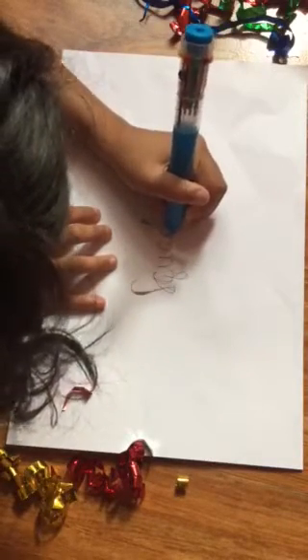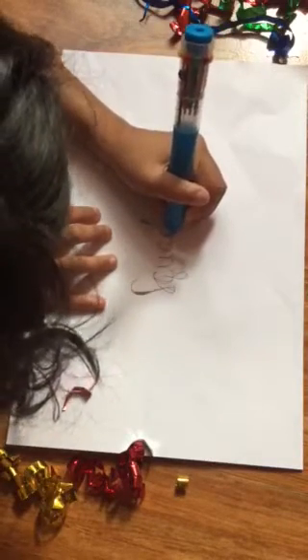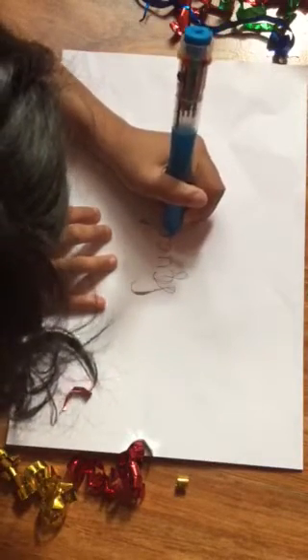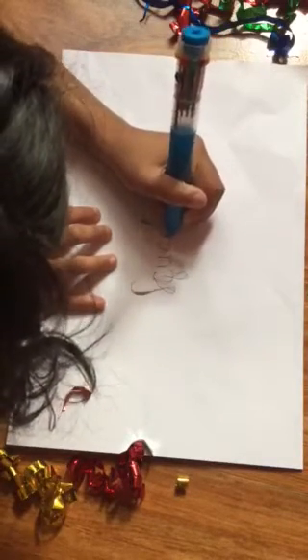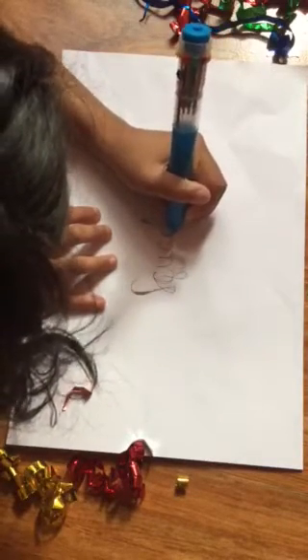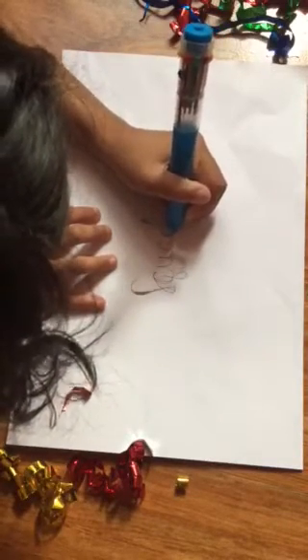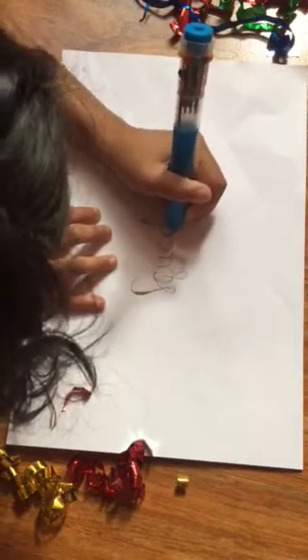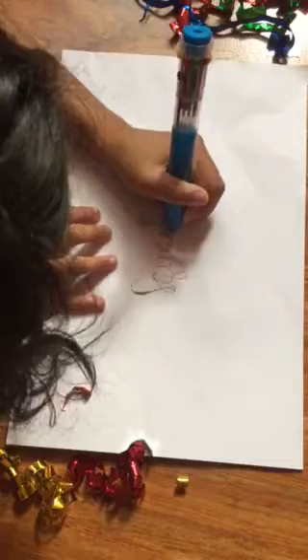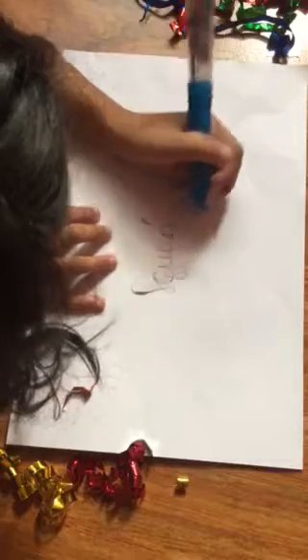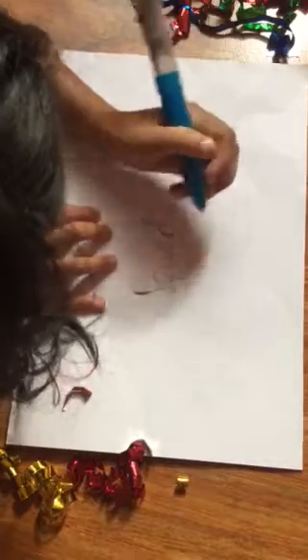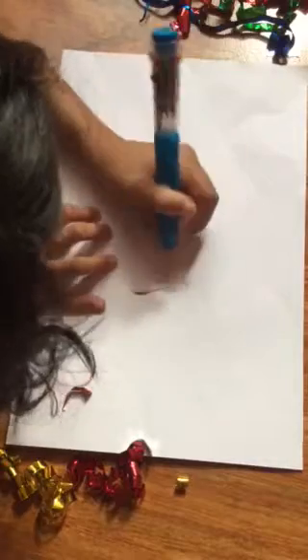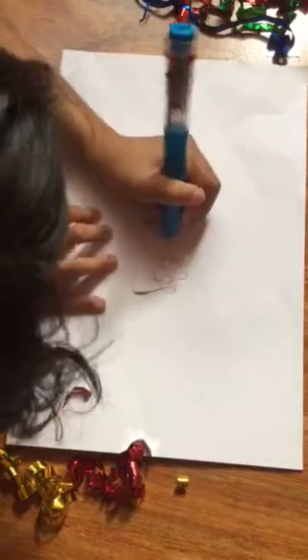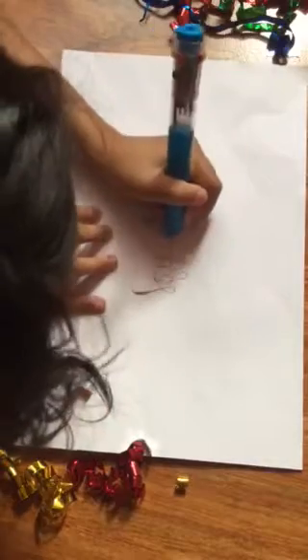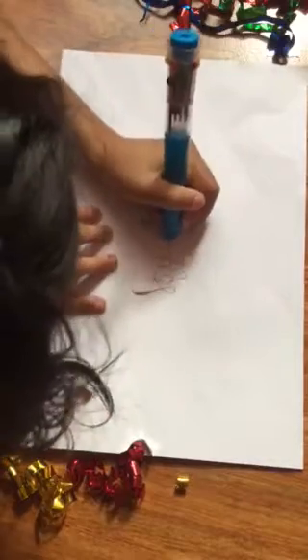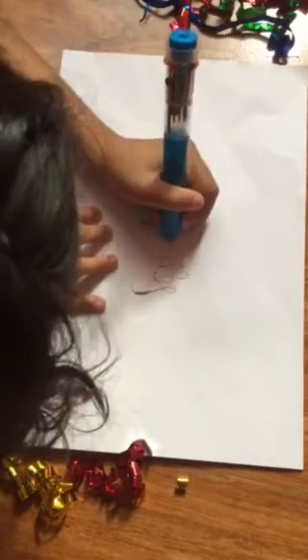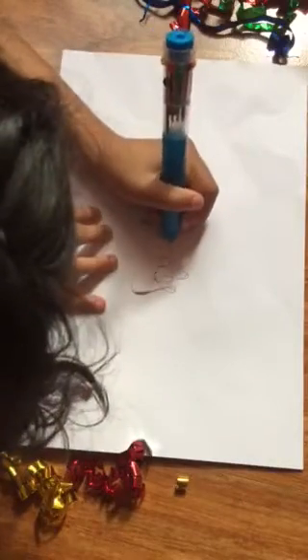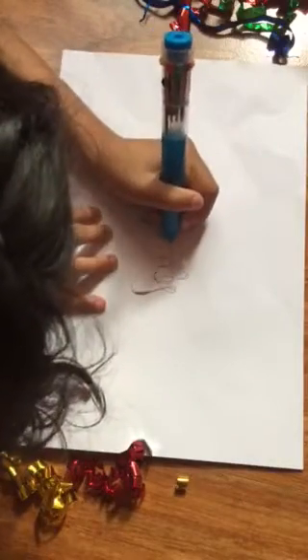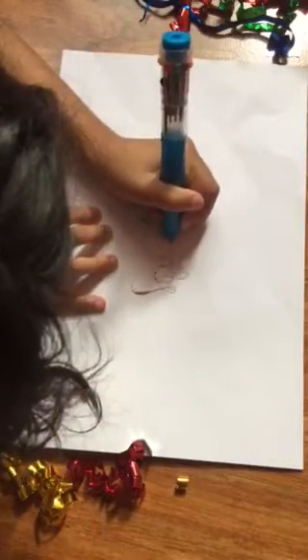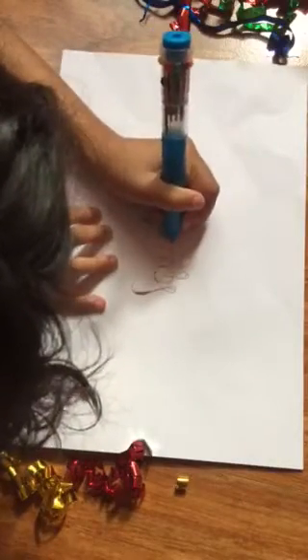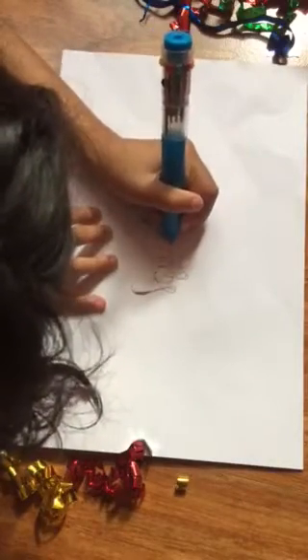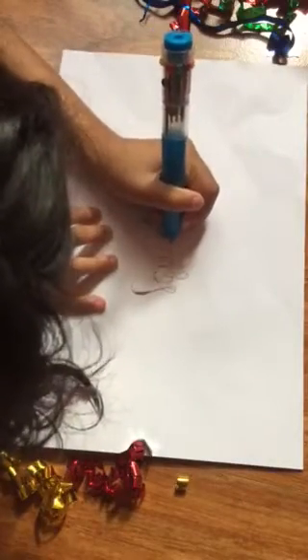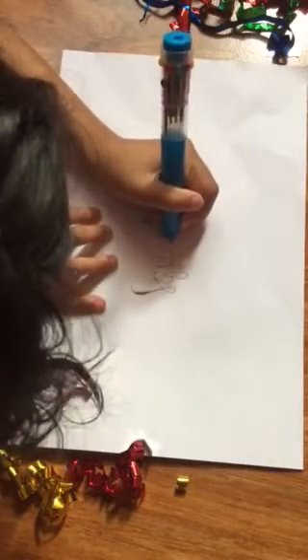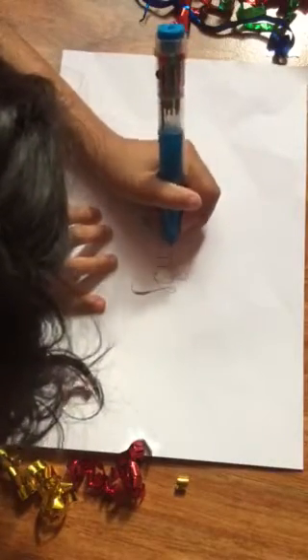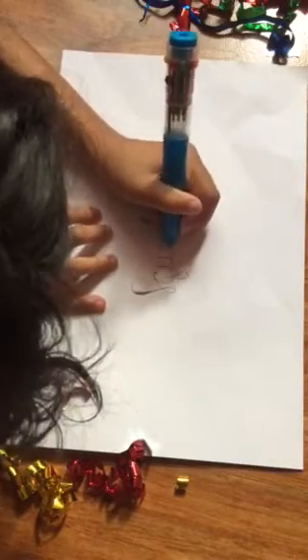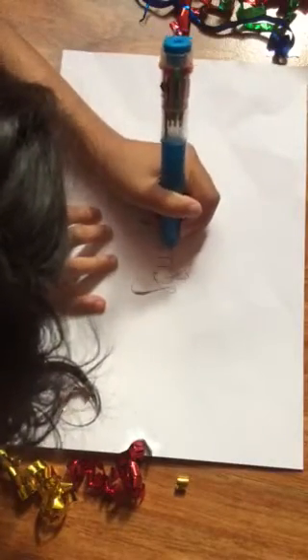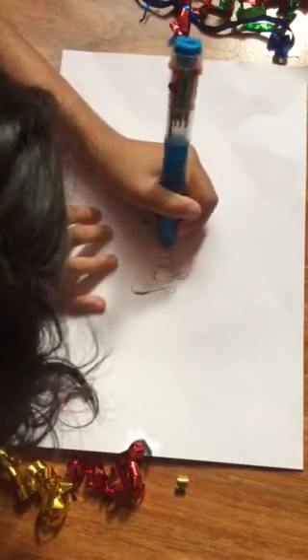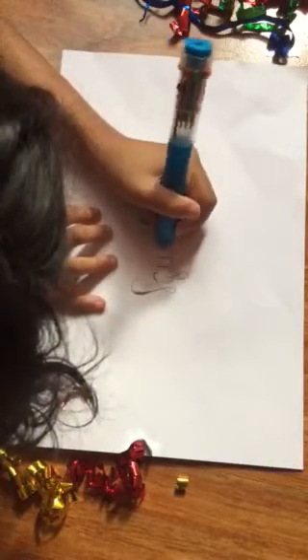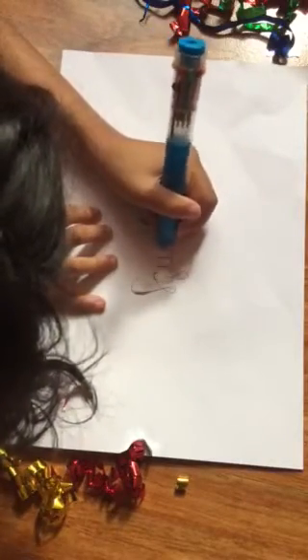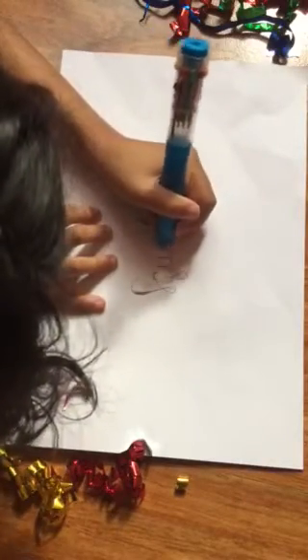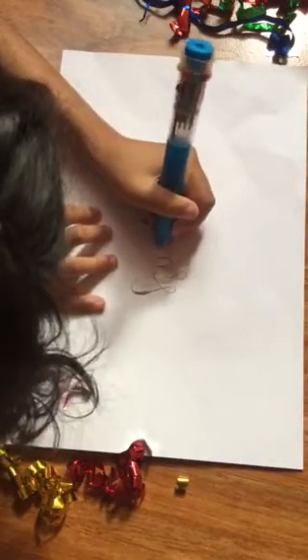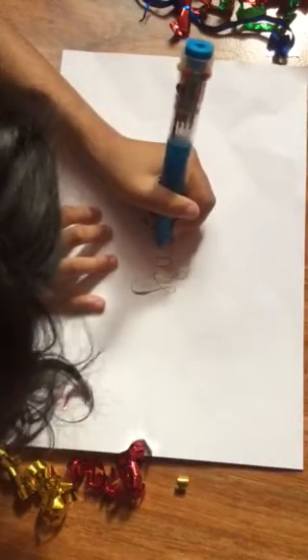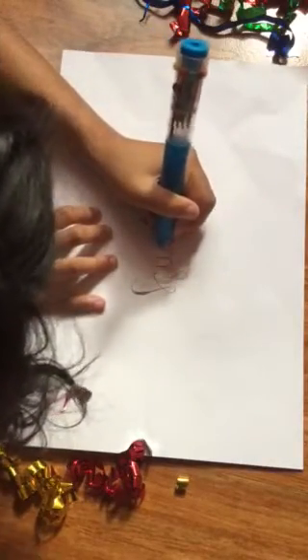You can write many different words or codes.